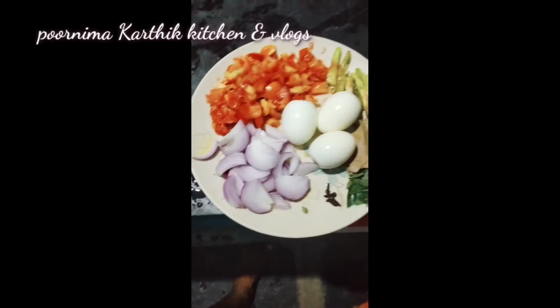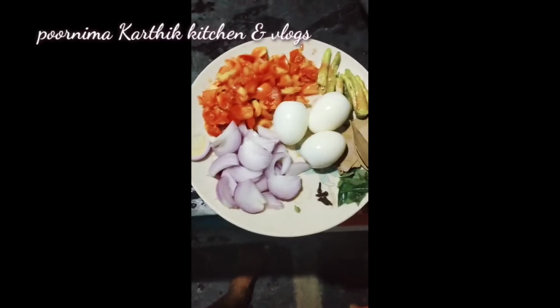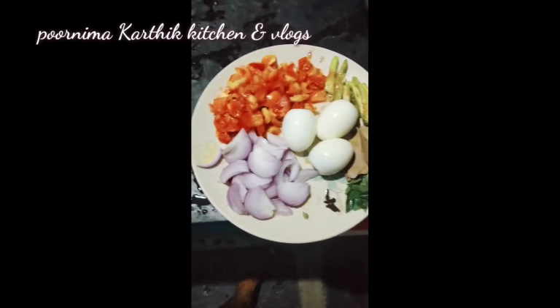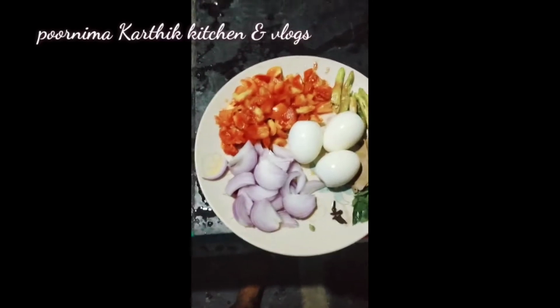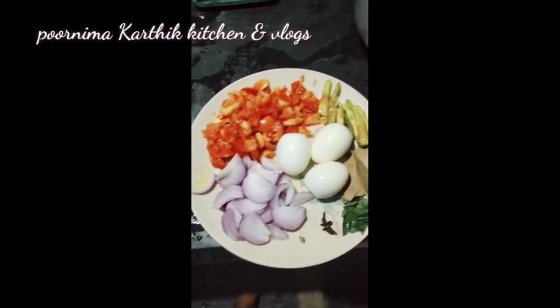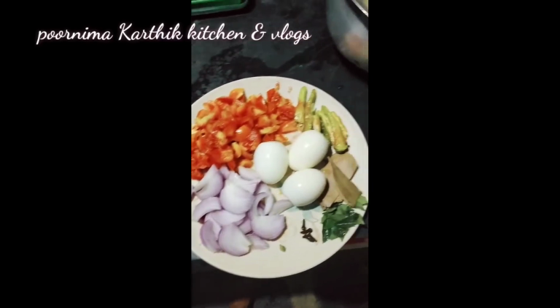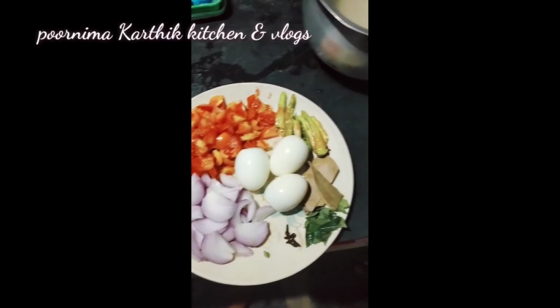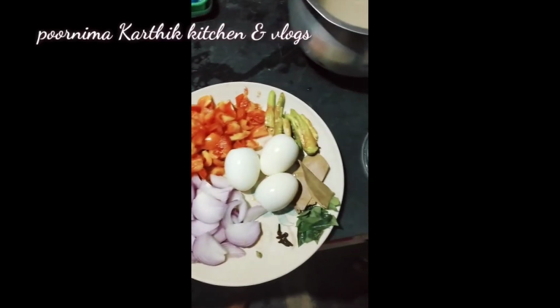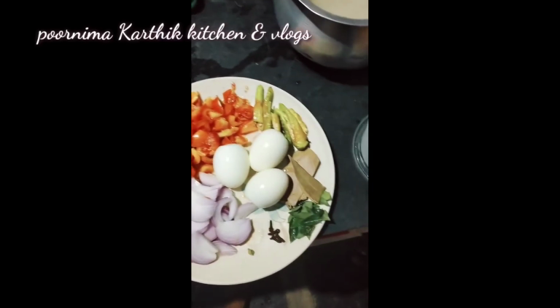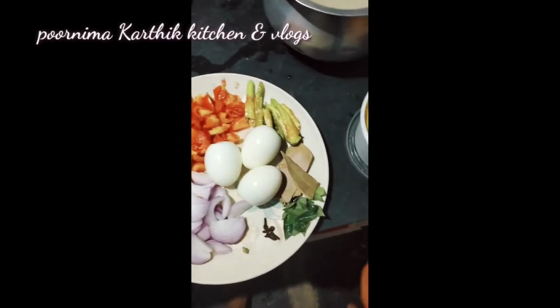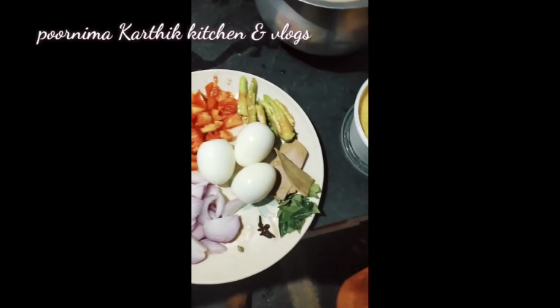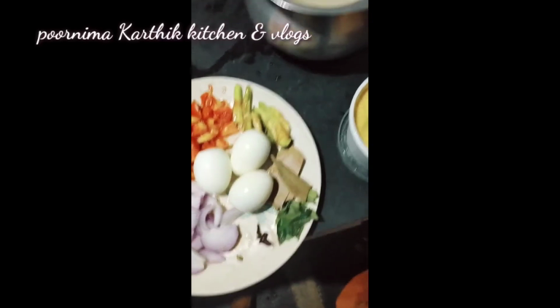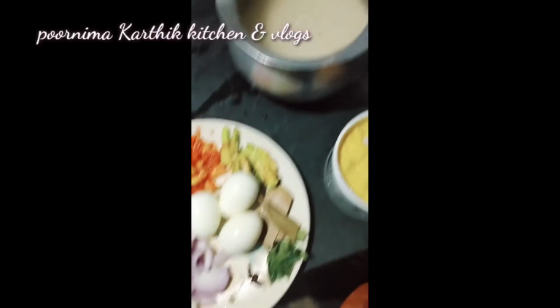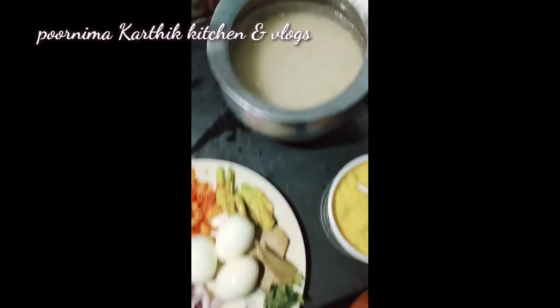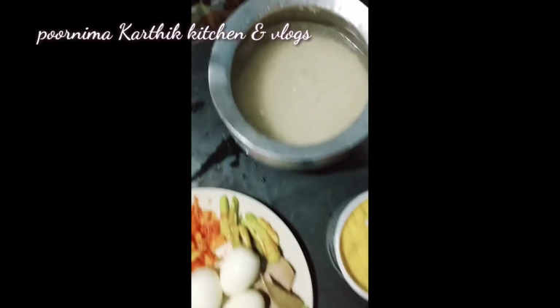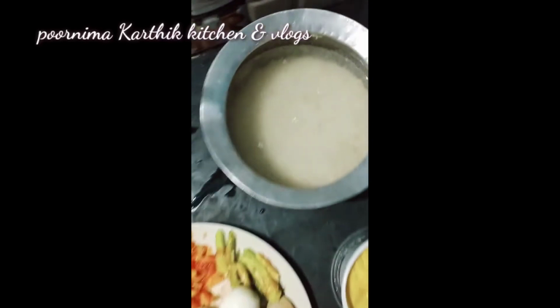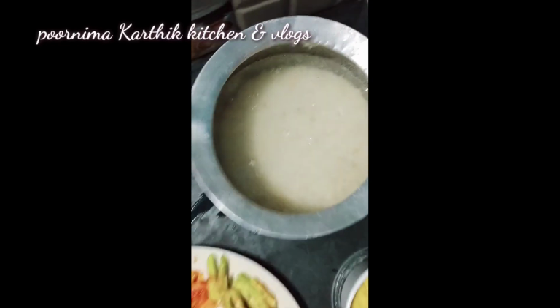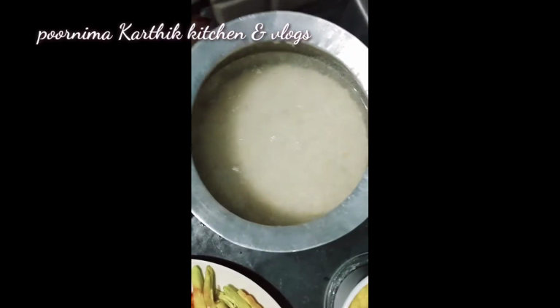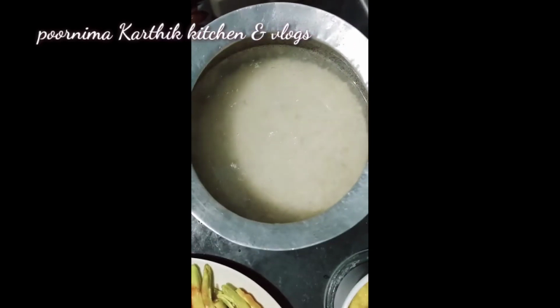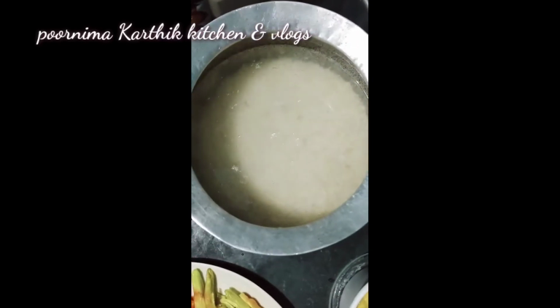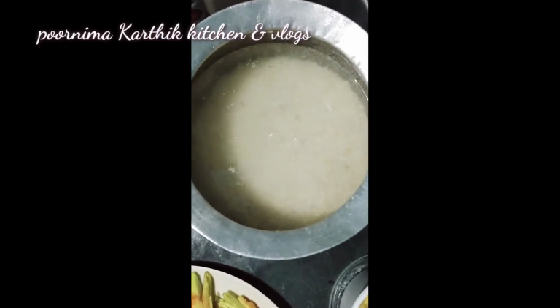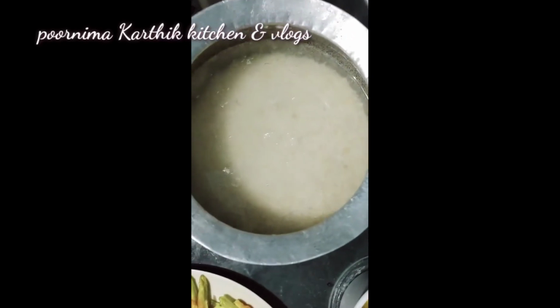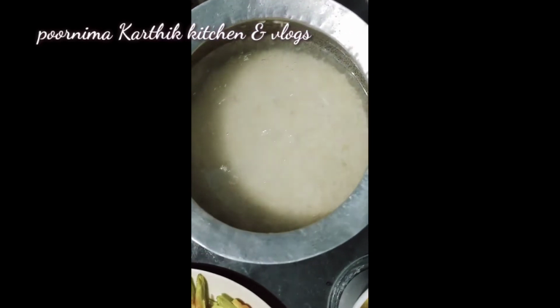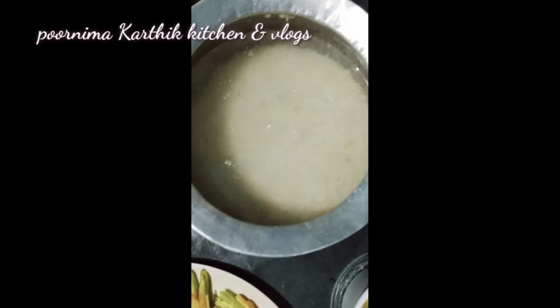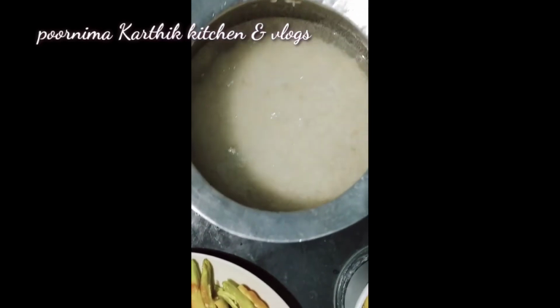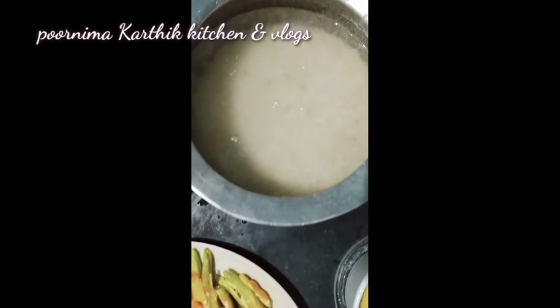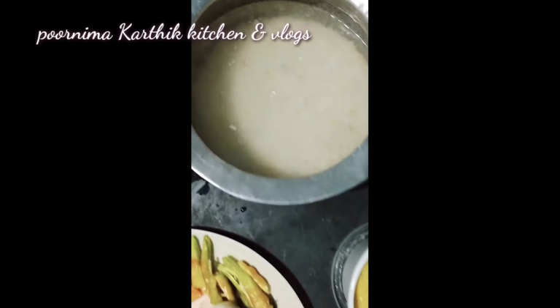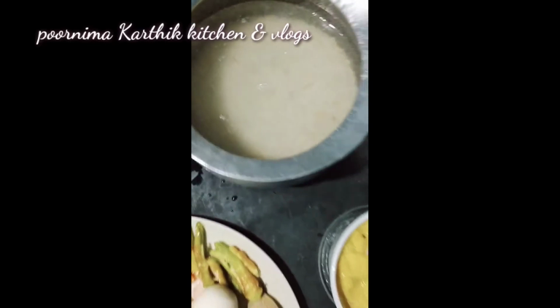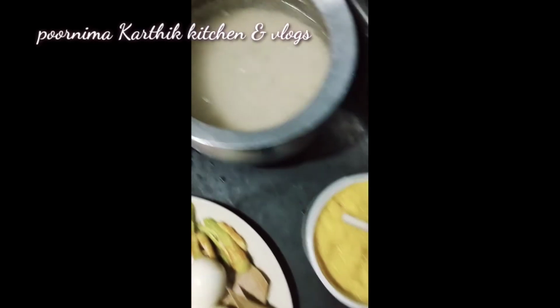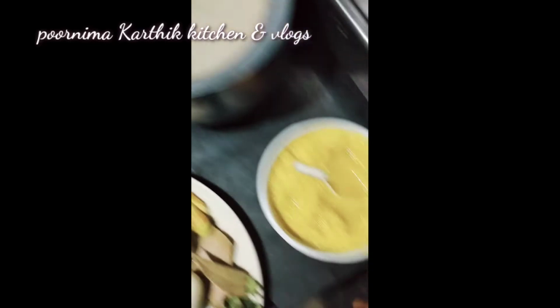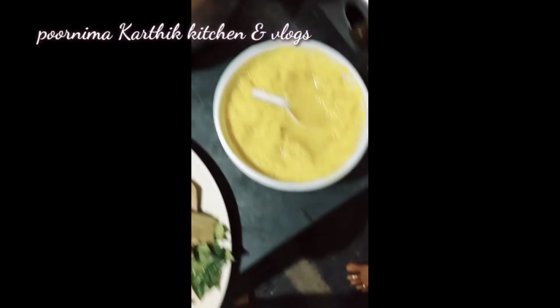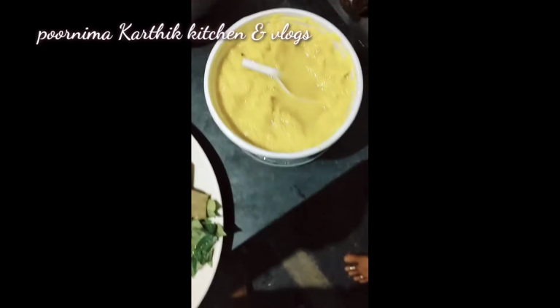Hi friends! Welcome back to our channel, Pundumakothik Kitchen & Vlogs. Now I'm going to show you a very easy way.